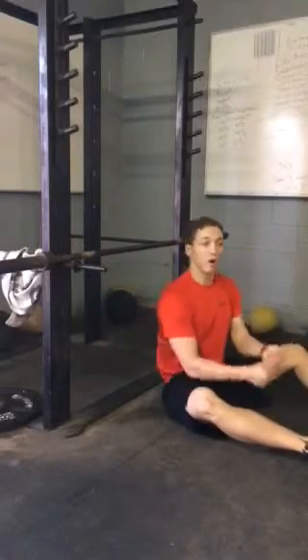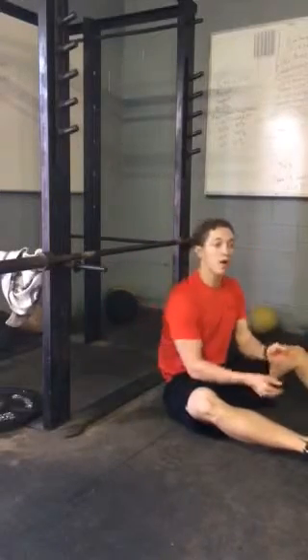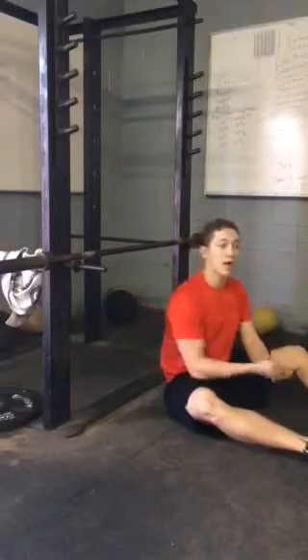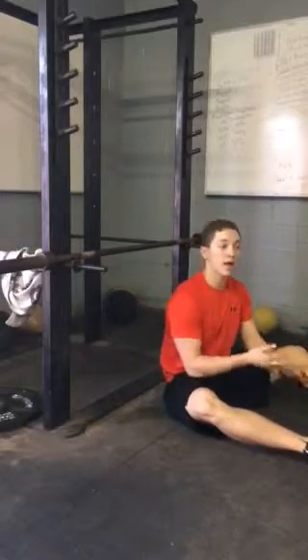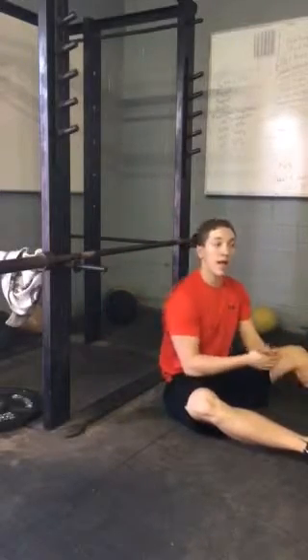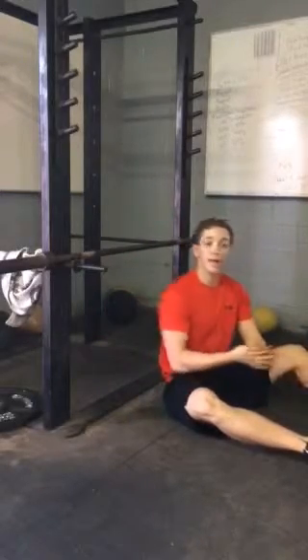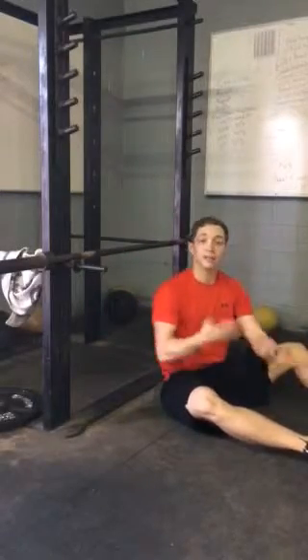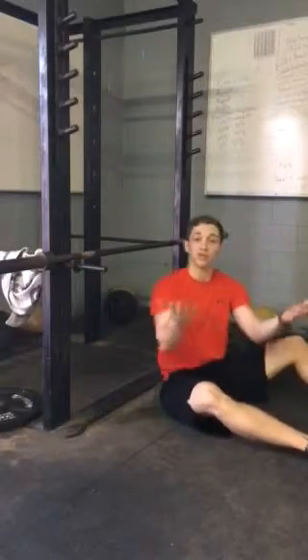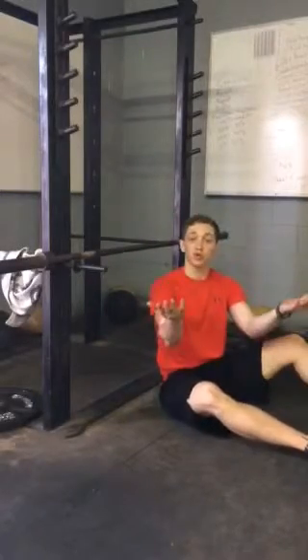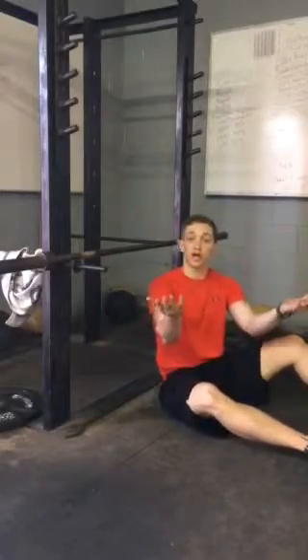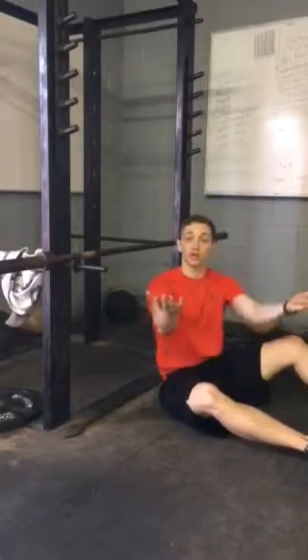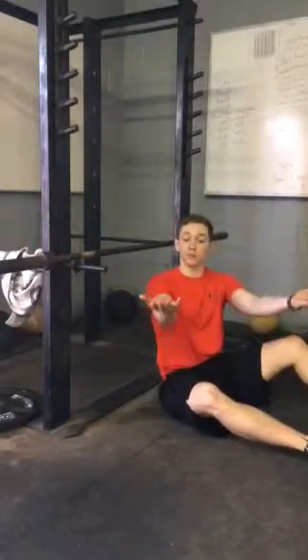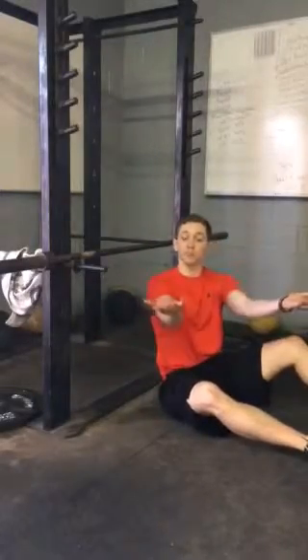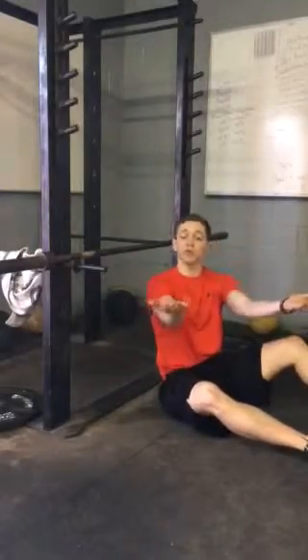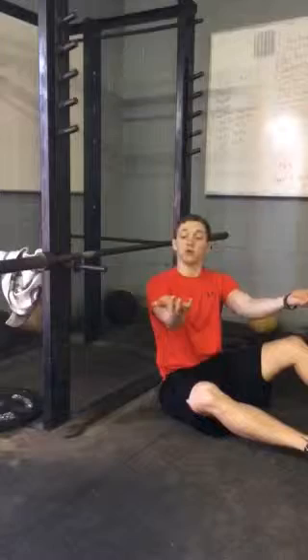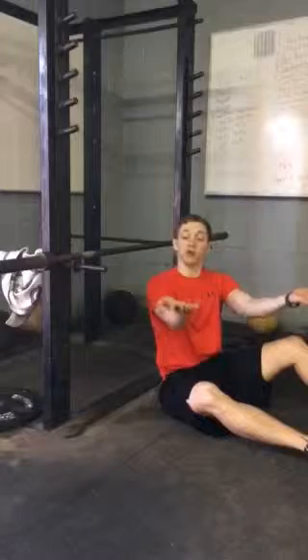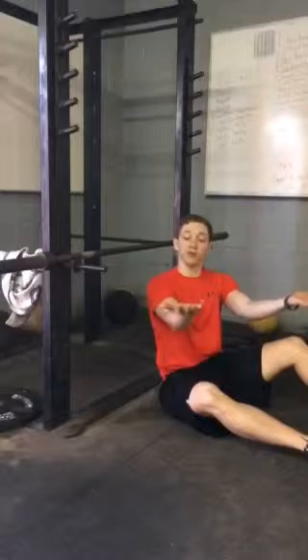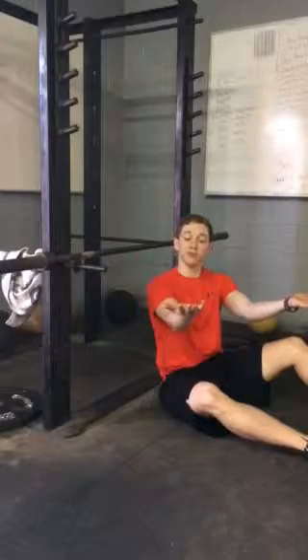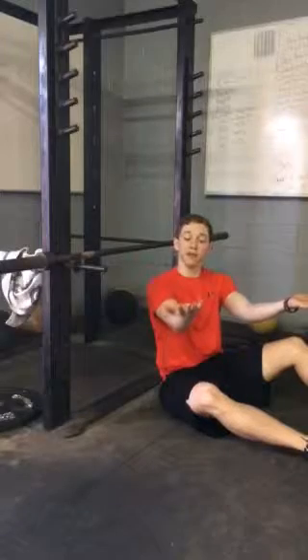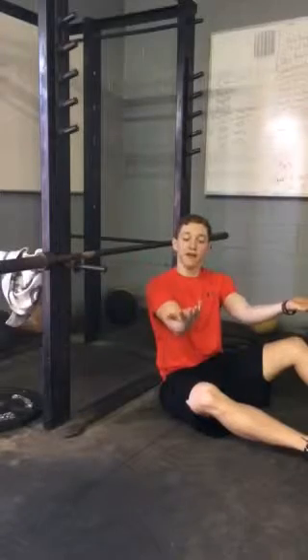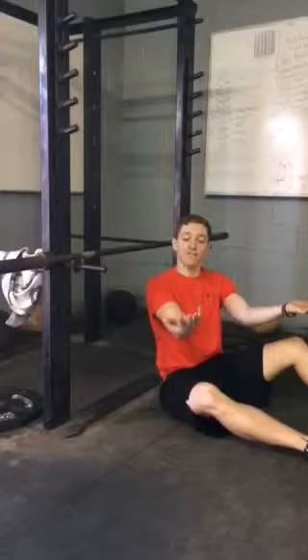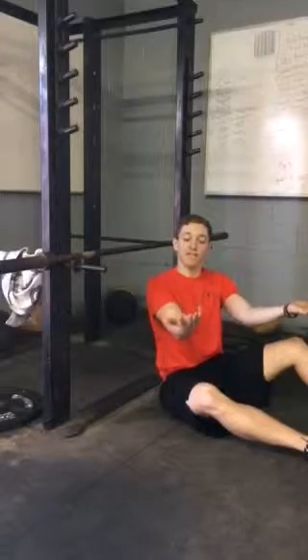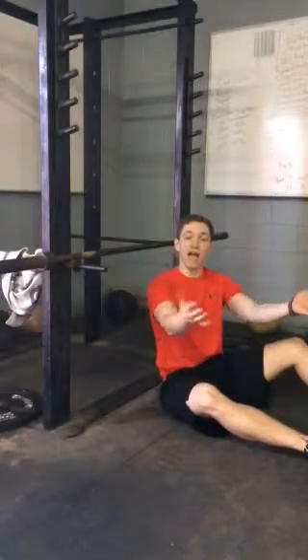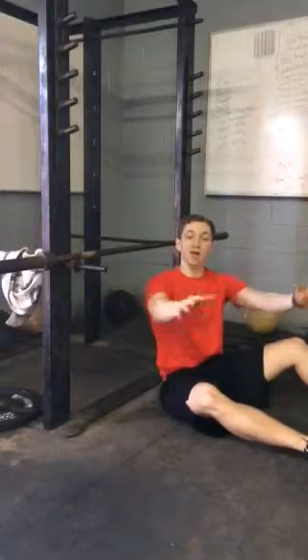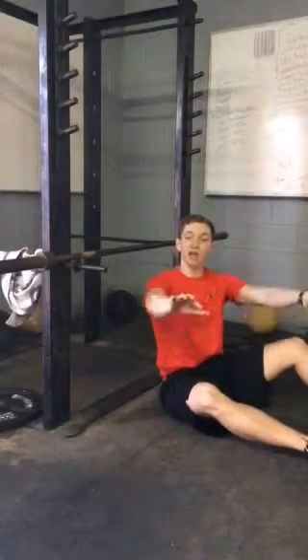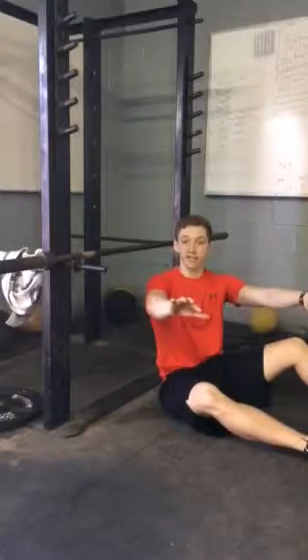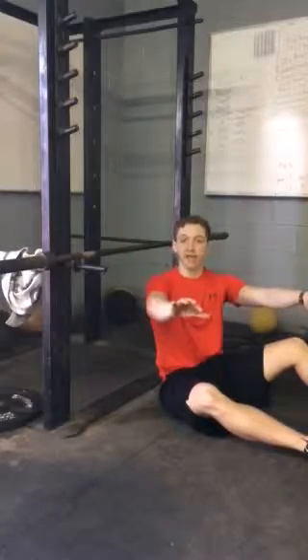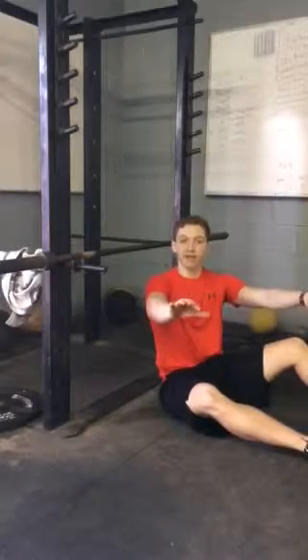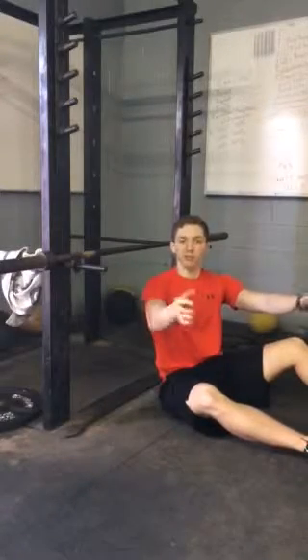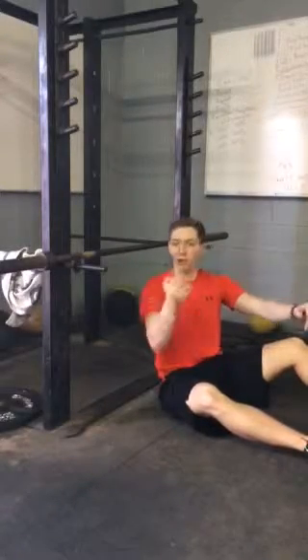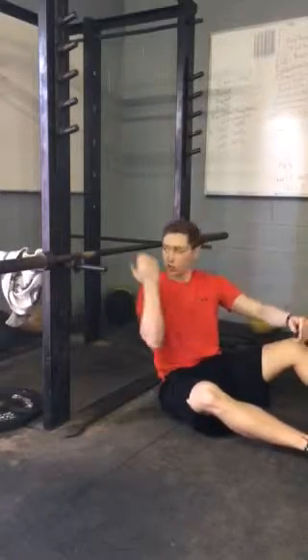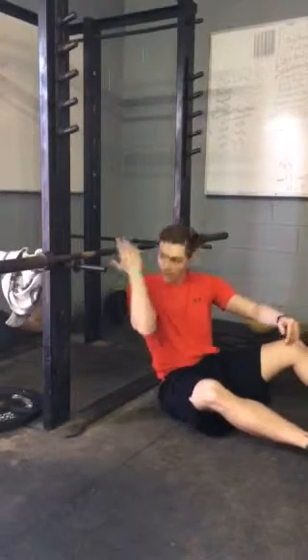Usually when I have clients use the inverted row, I like to use a supinated grip, so that means I want your thumbs facing out instead of in.